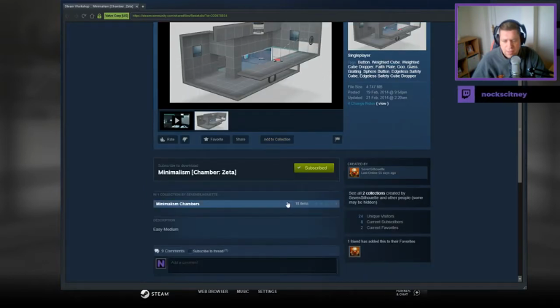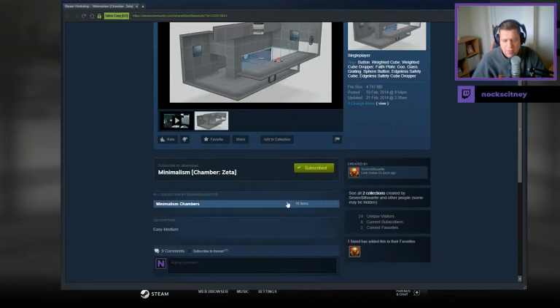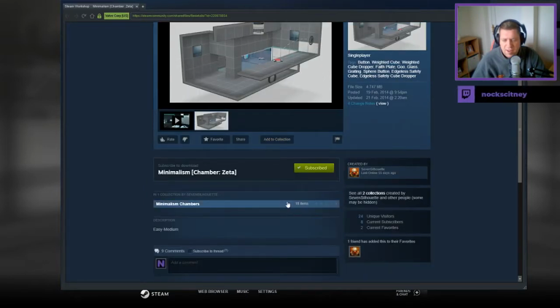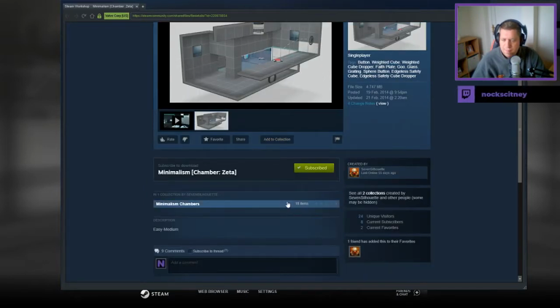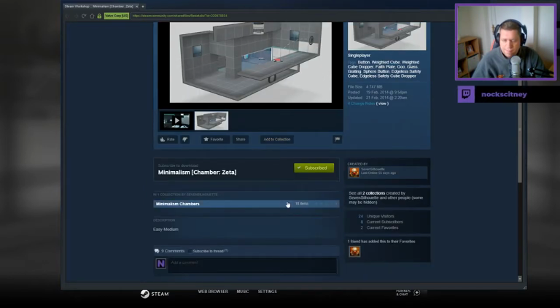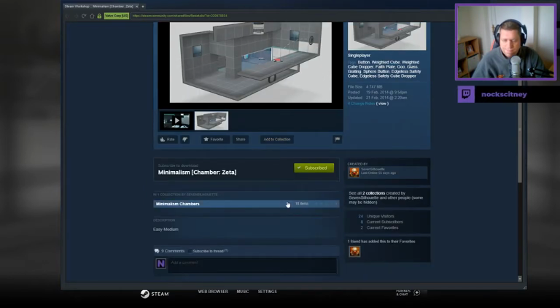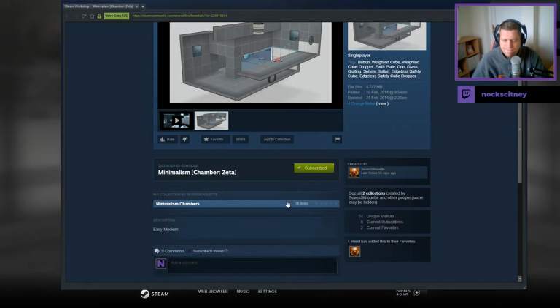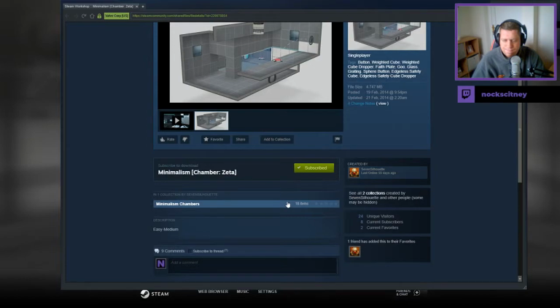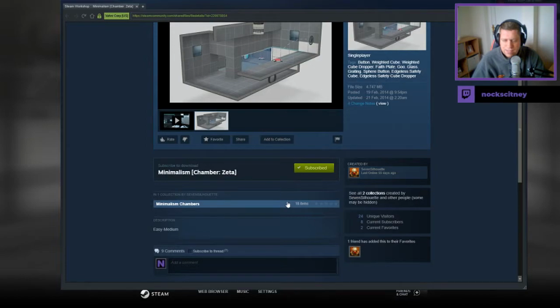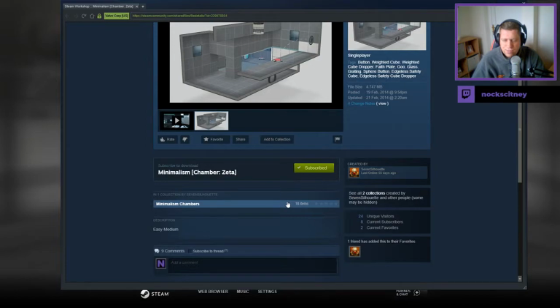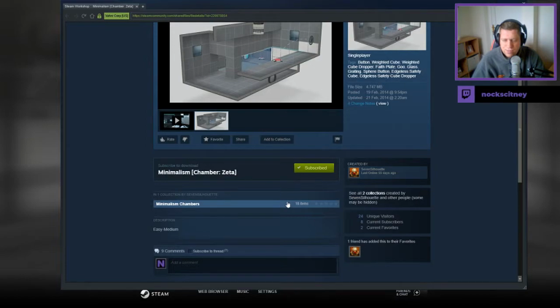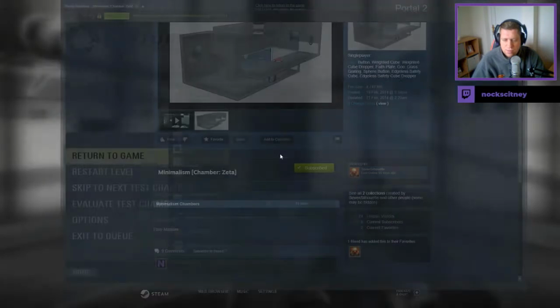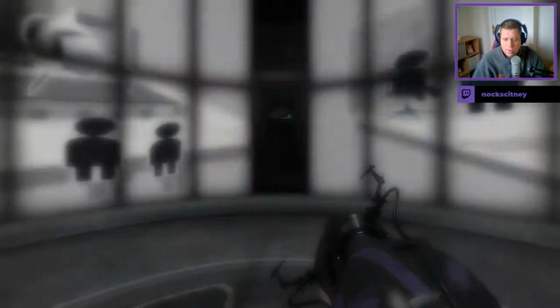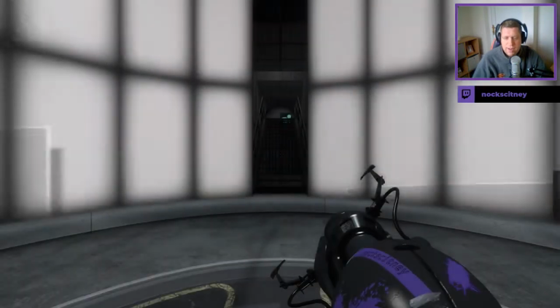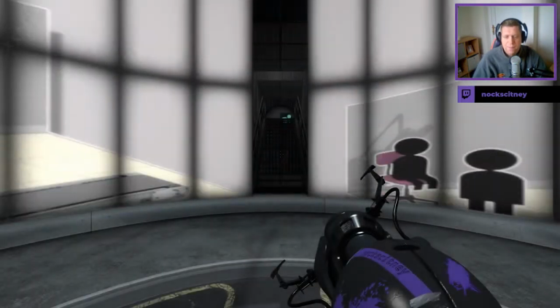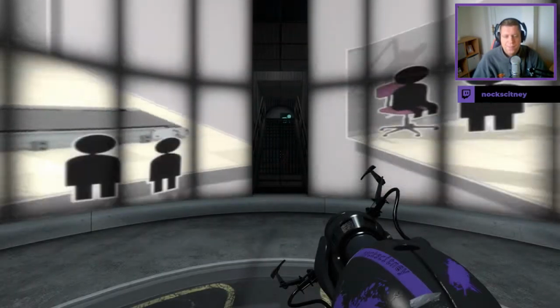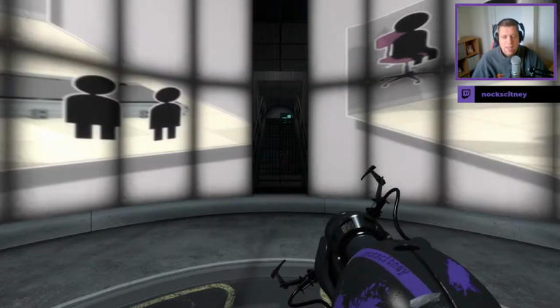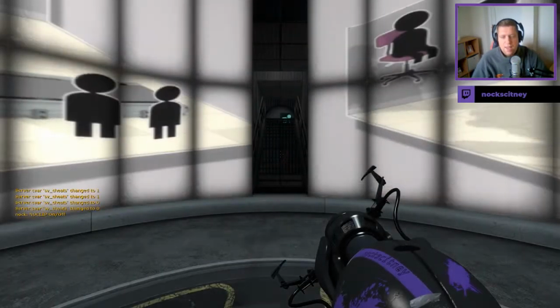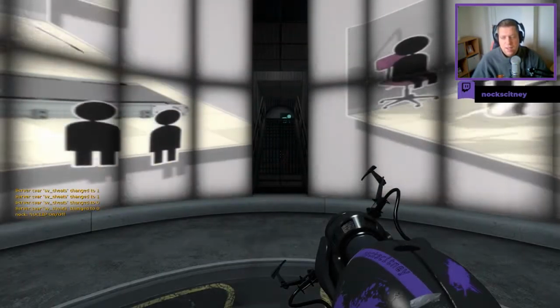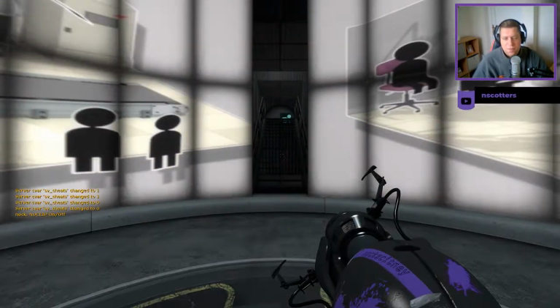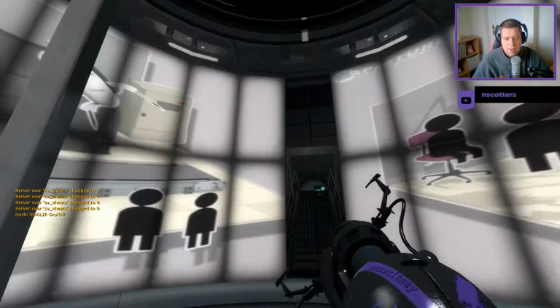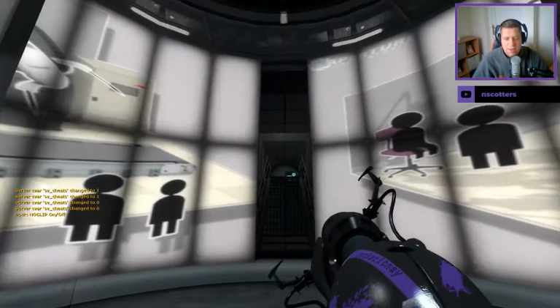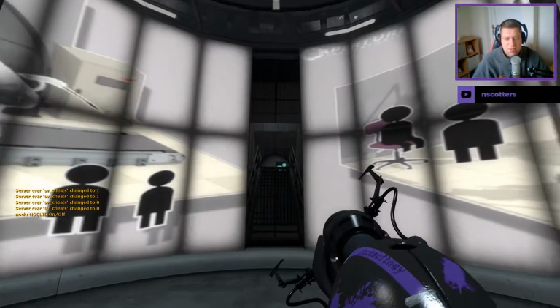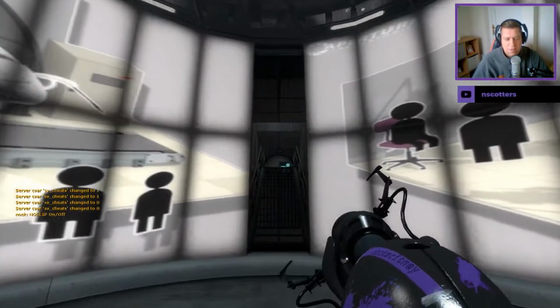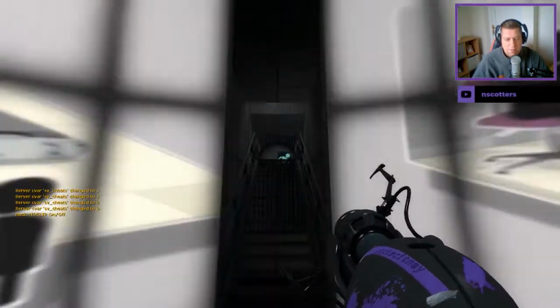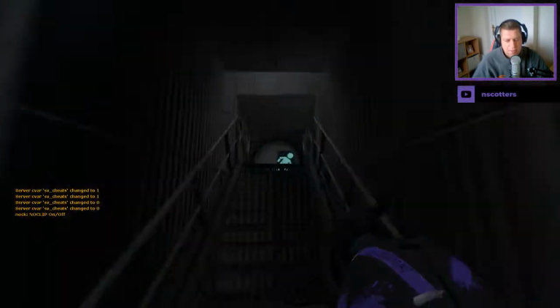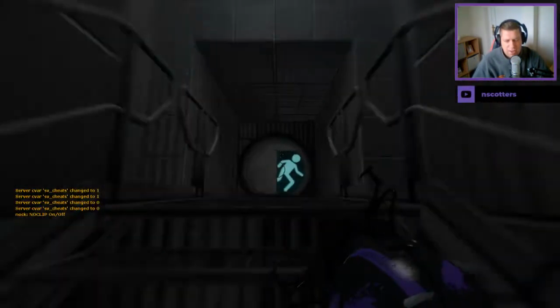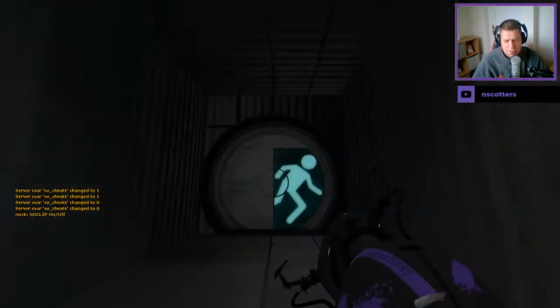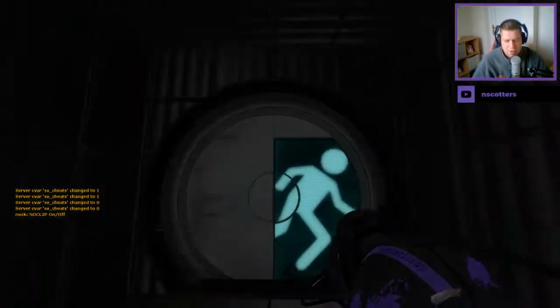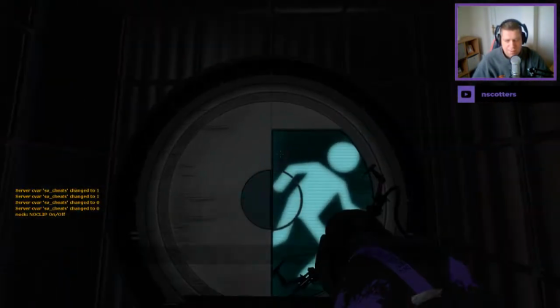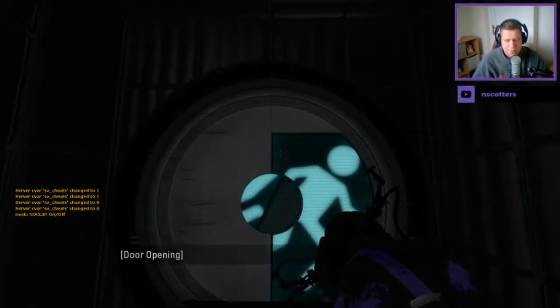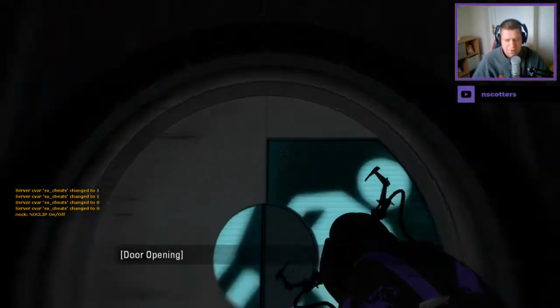Easy medium. That's all we're getting. That's all we're getting out of Seven Silhouette on this occasion.